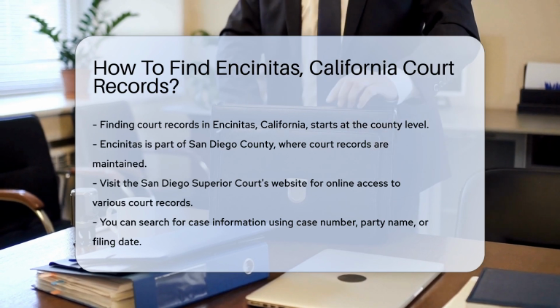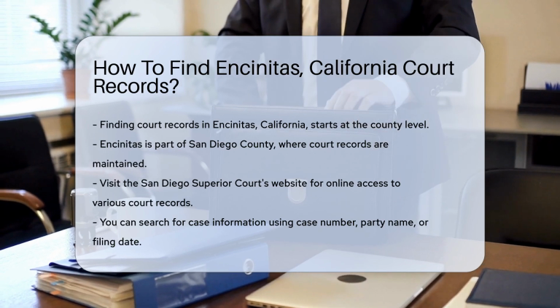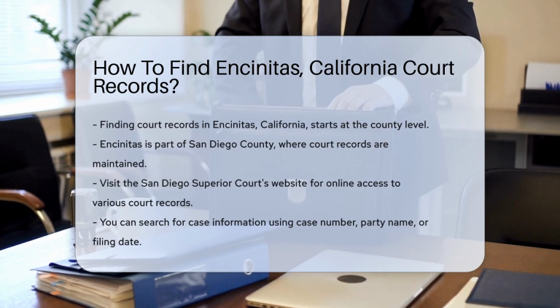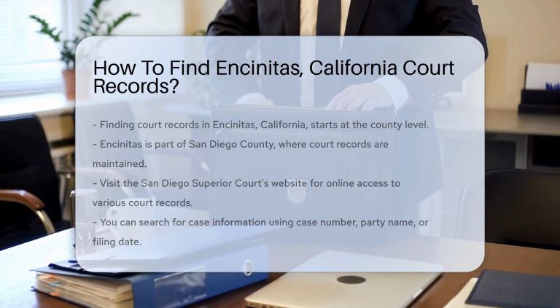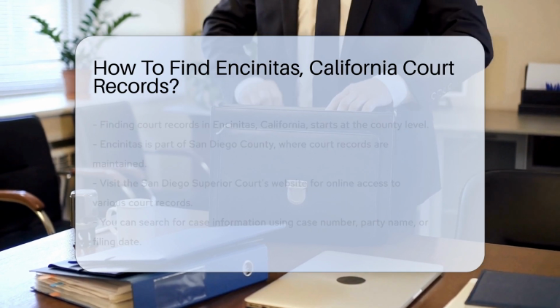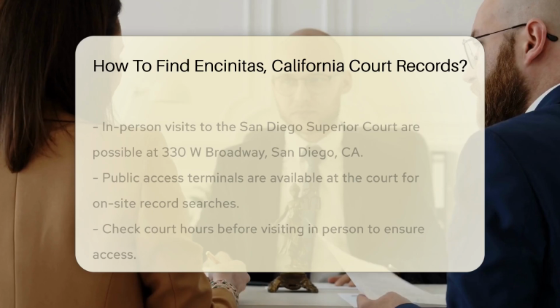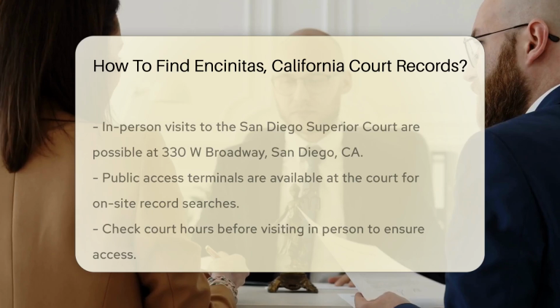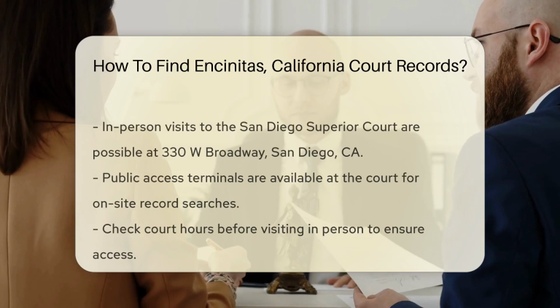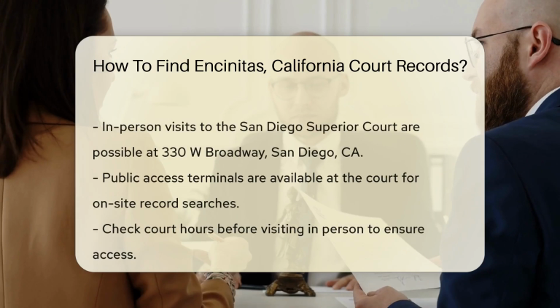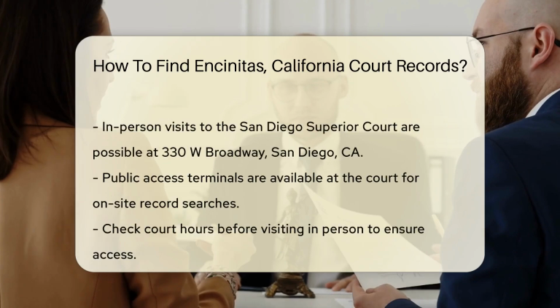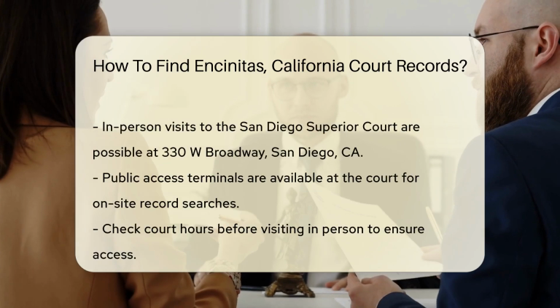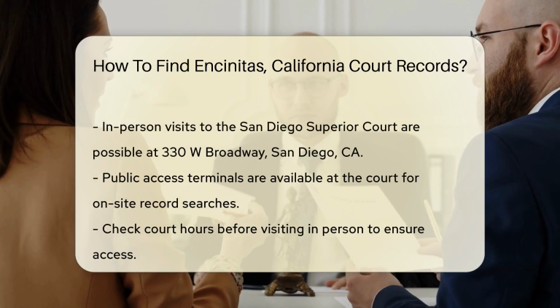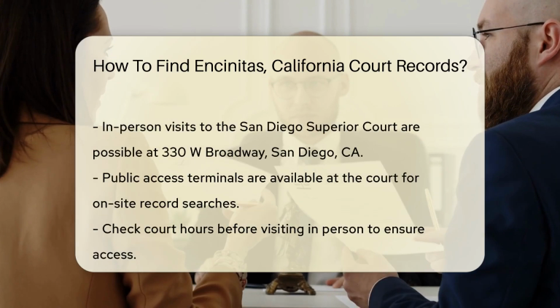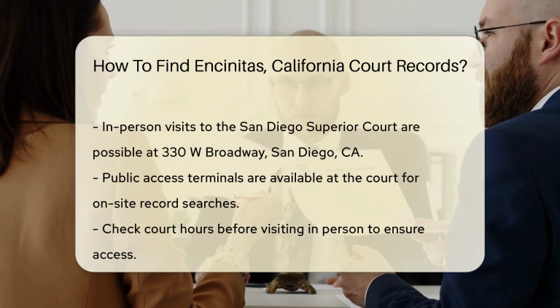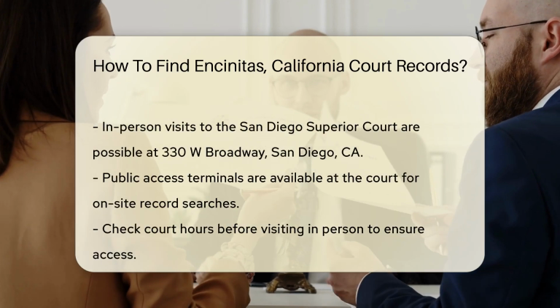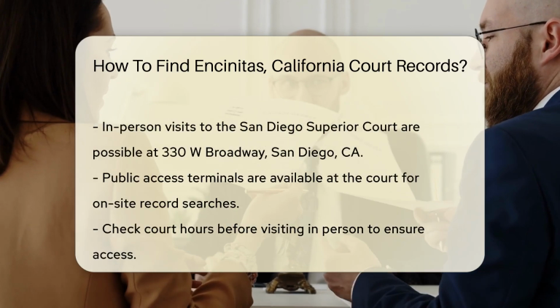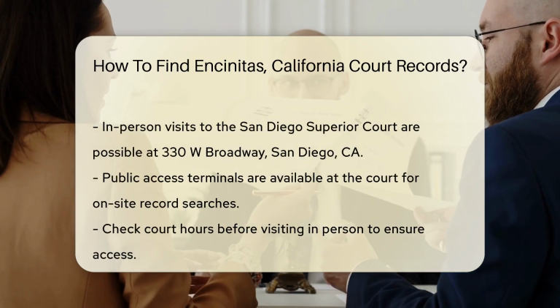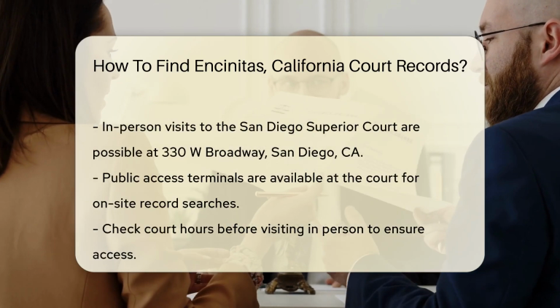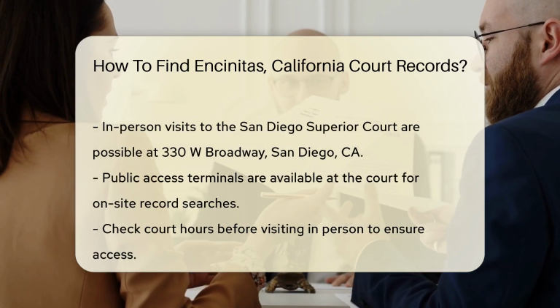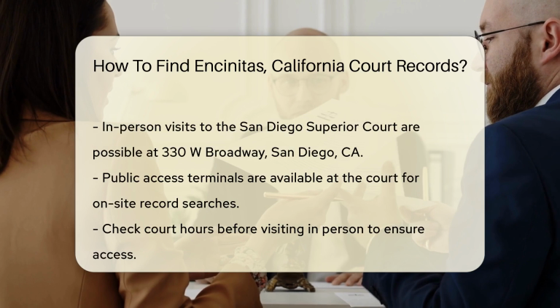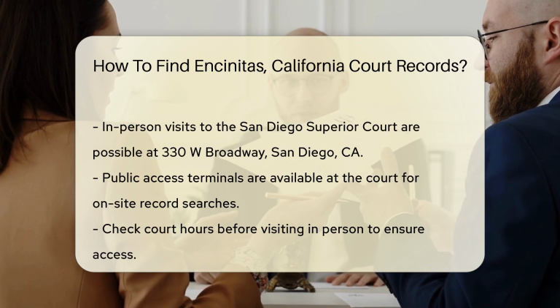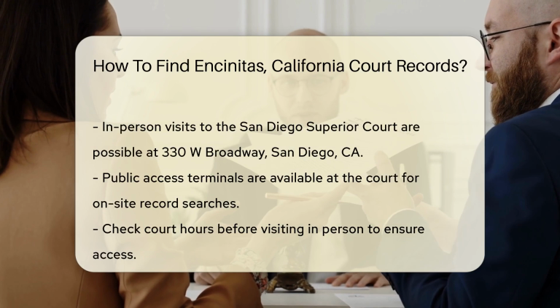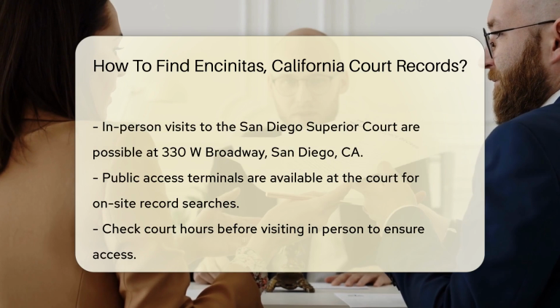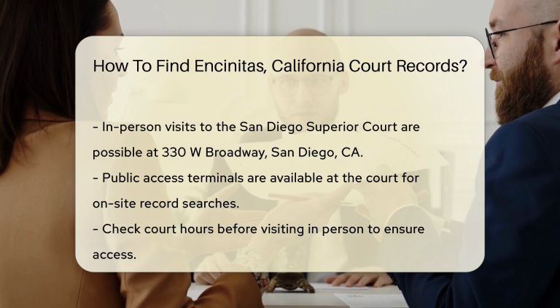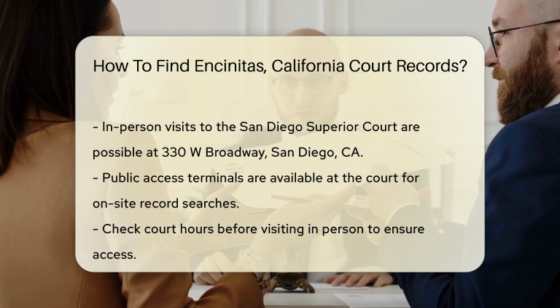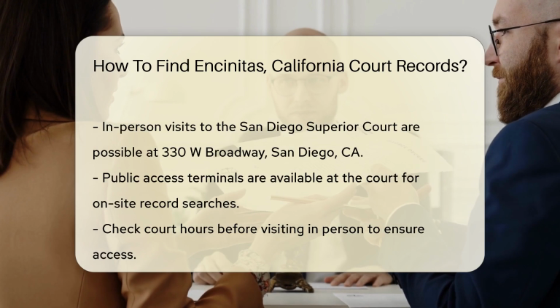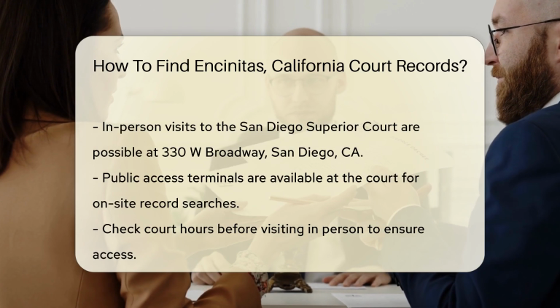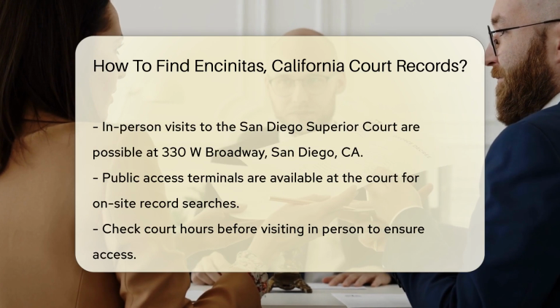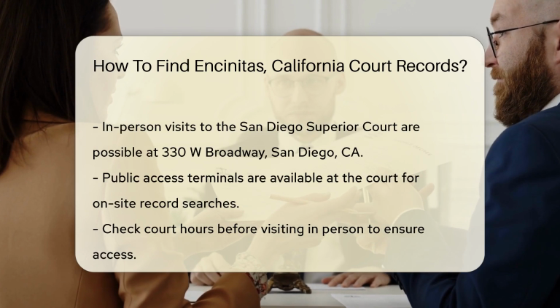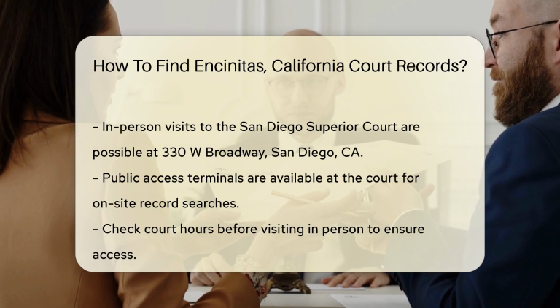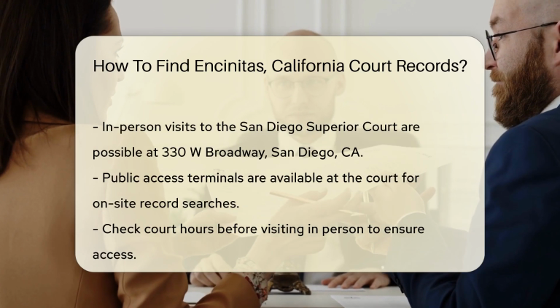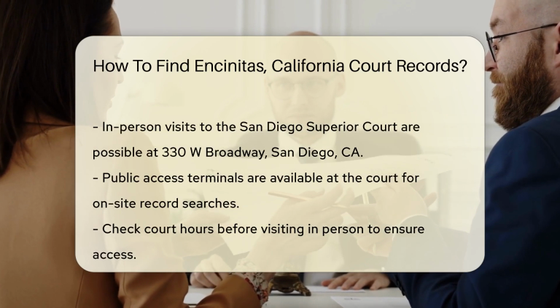You can search for case information online using the case number, party name, or filing date.